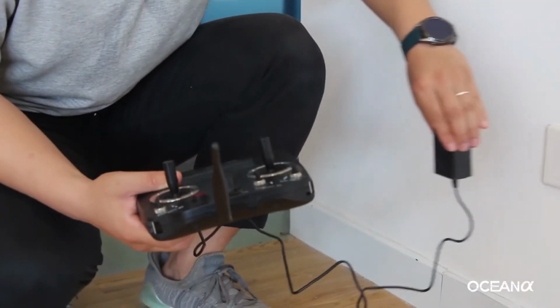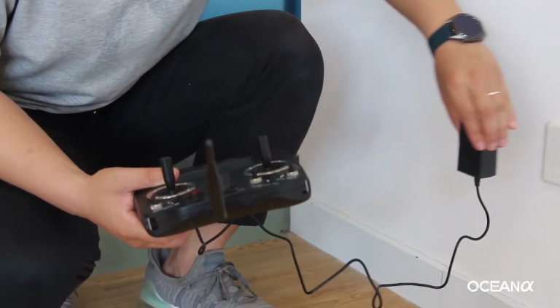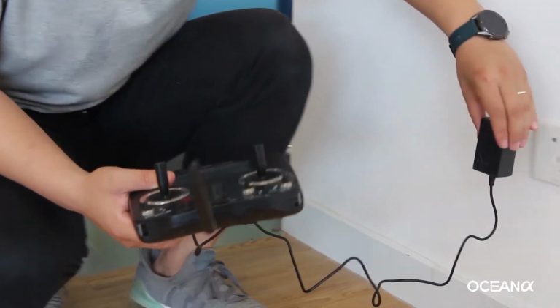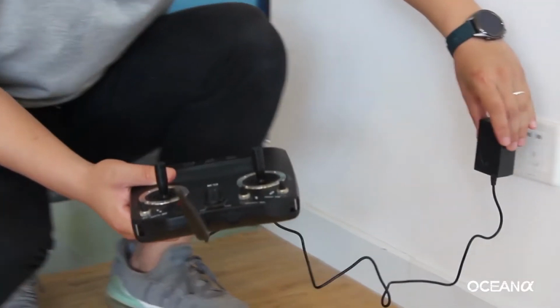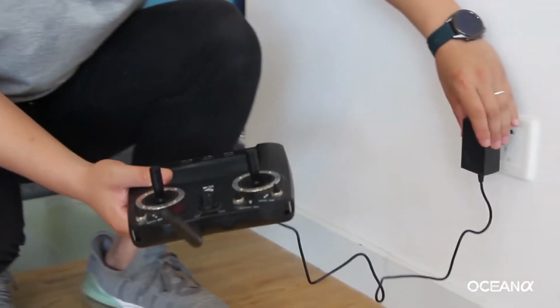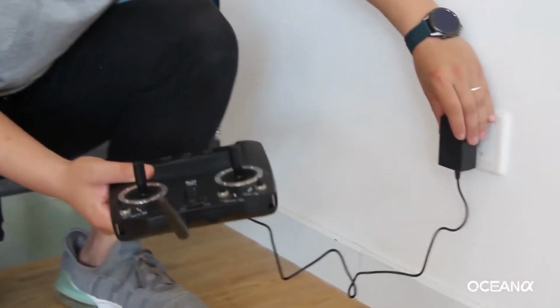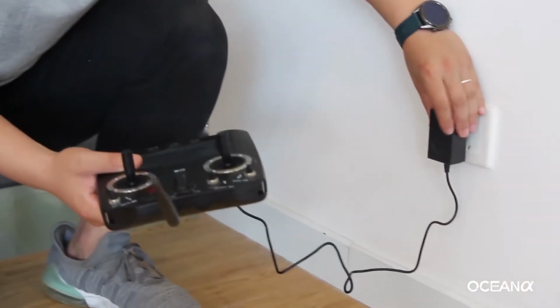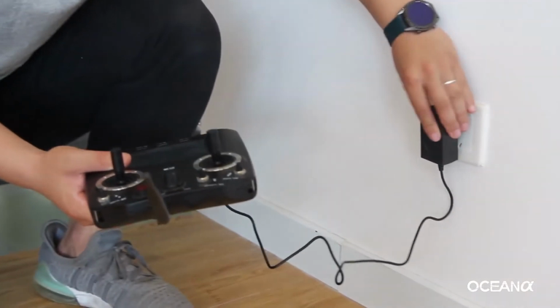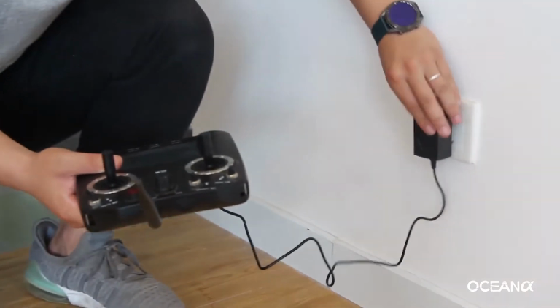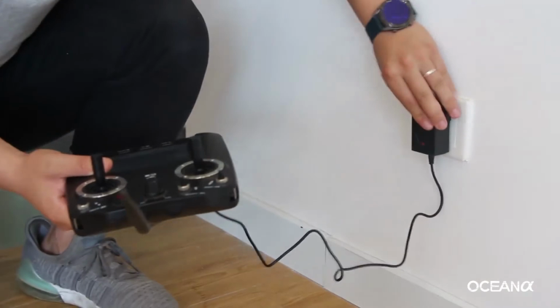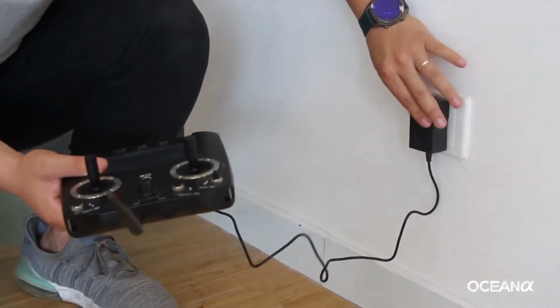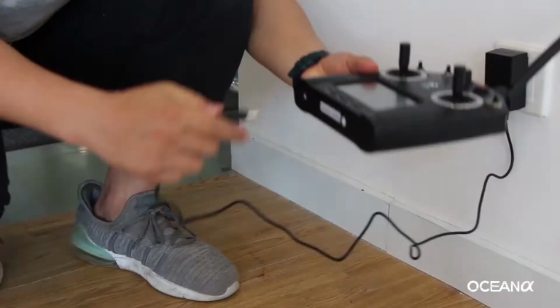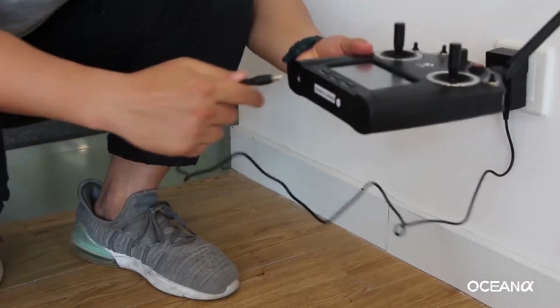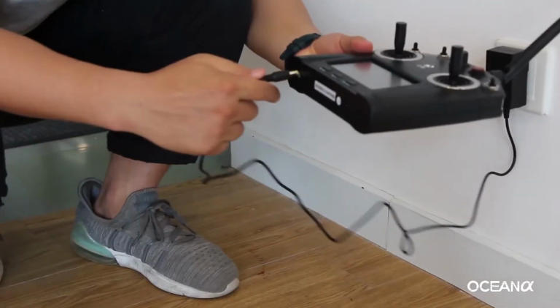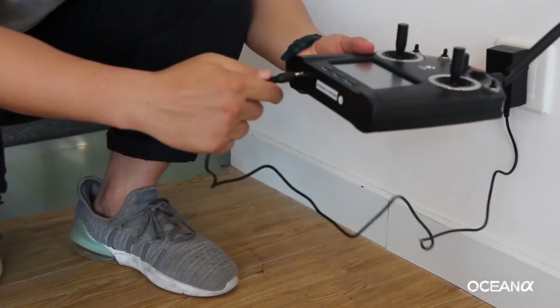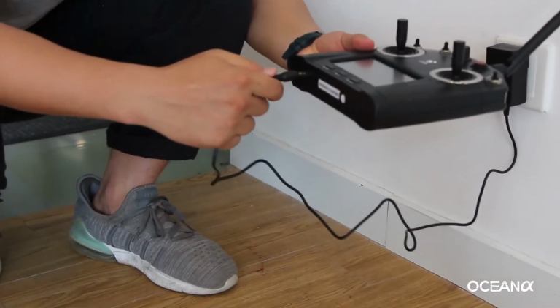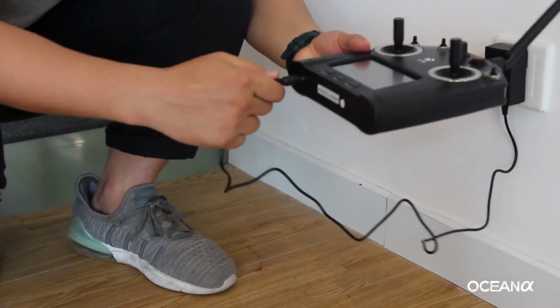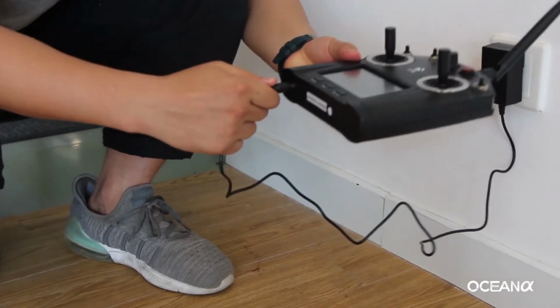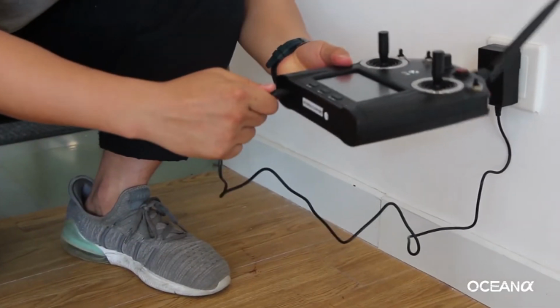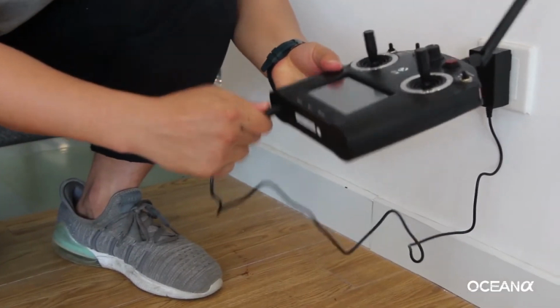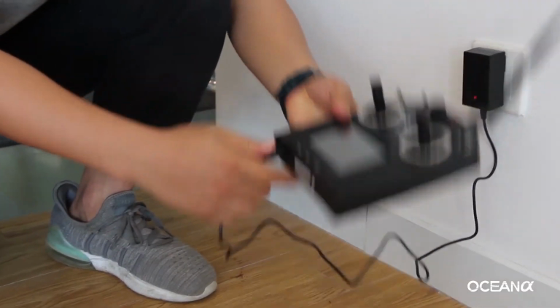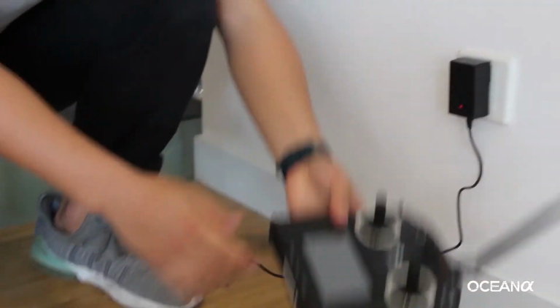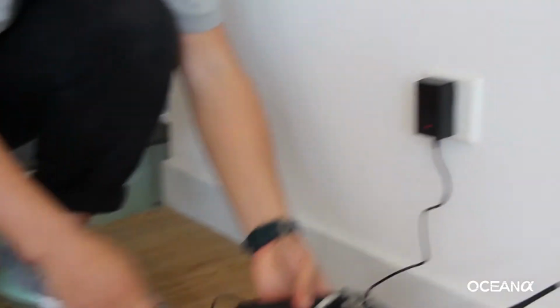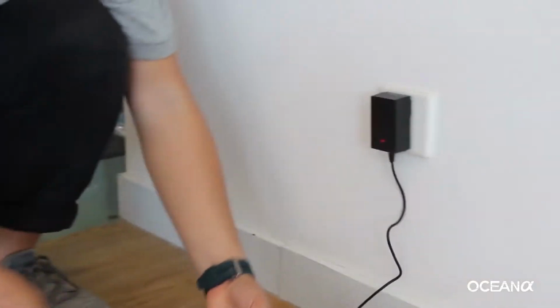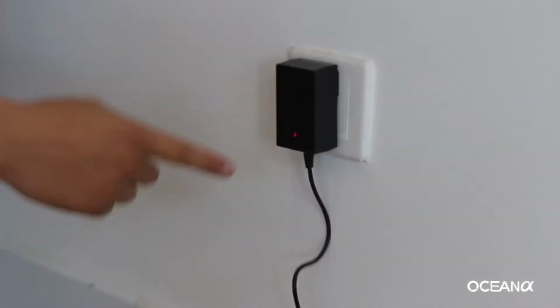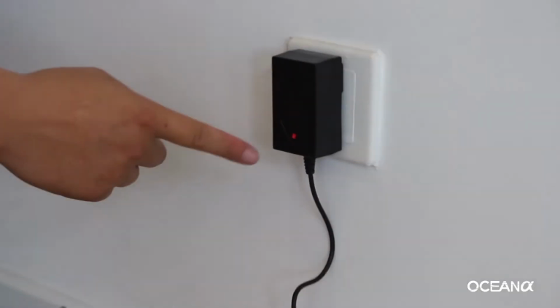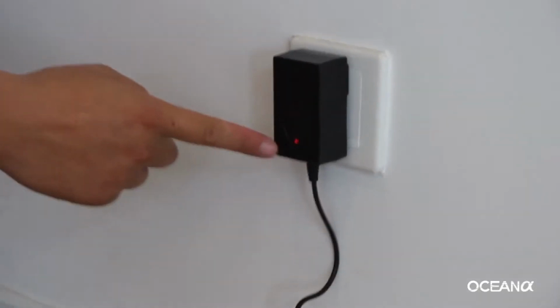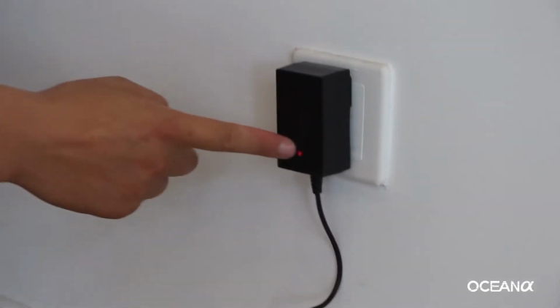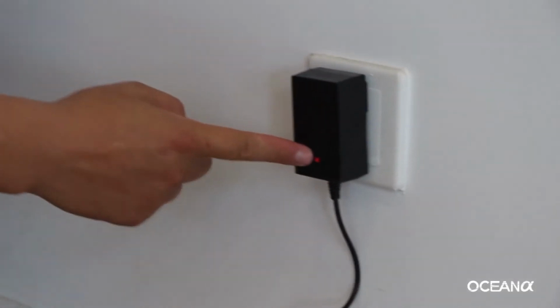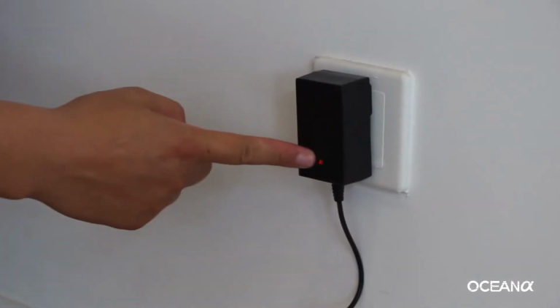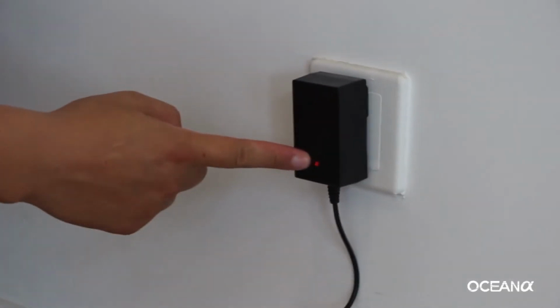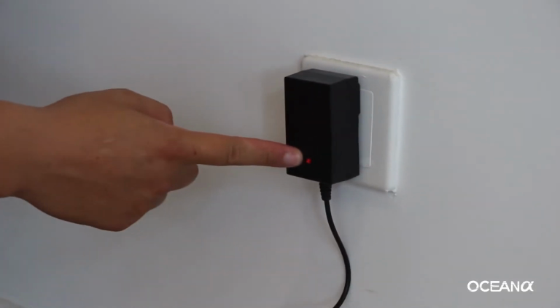When charging the remote controller, red light means charging, green light means finished.